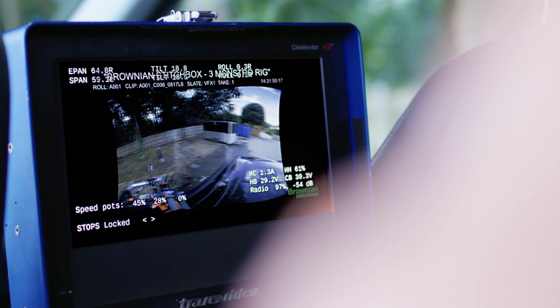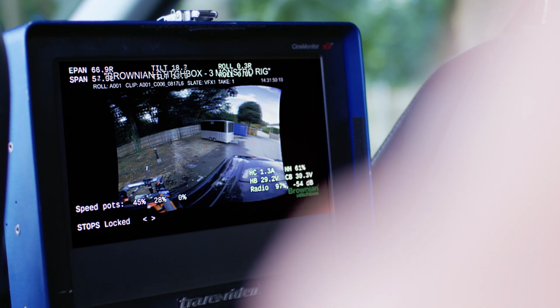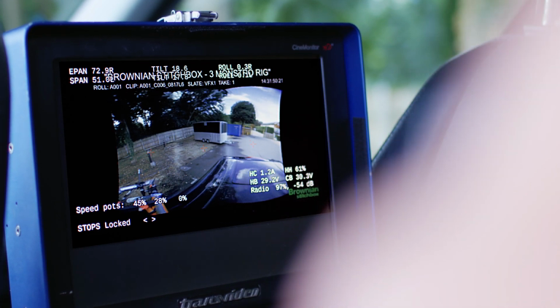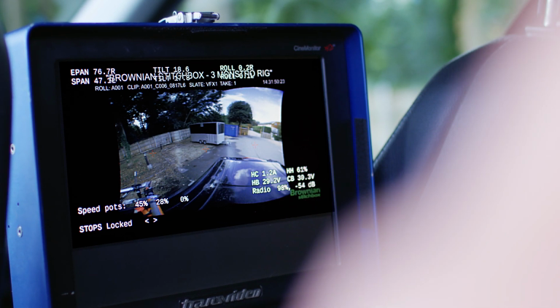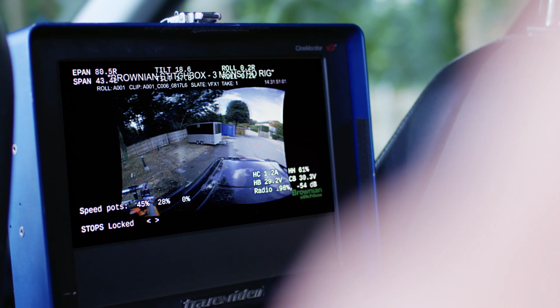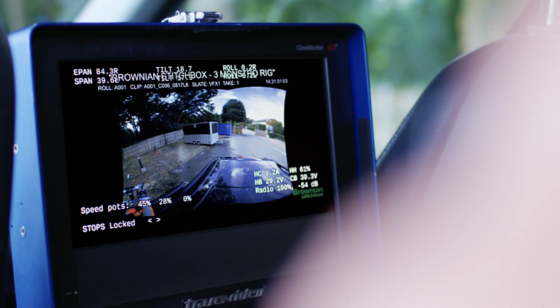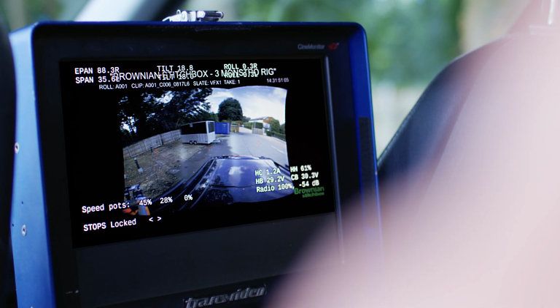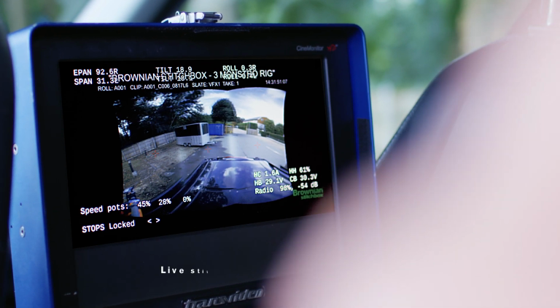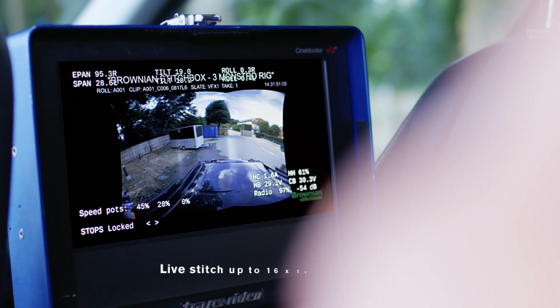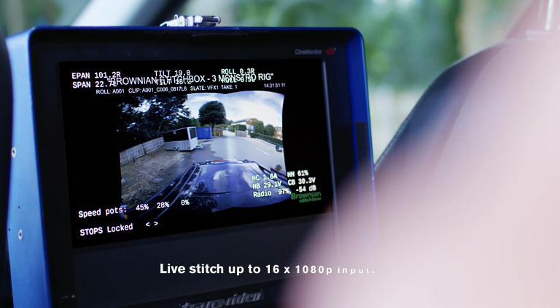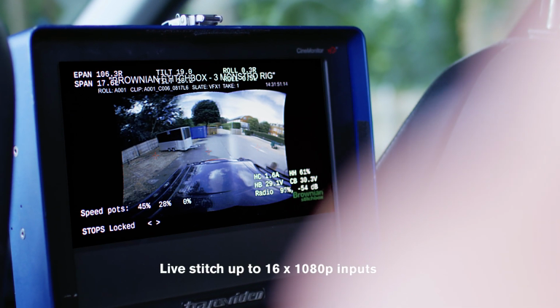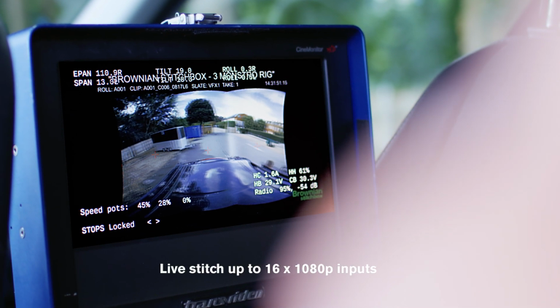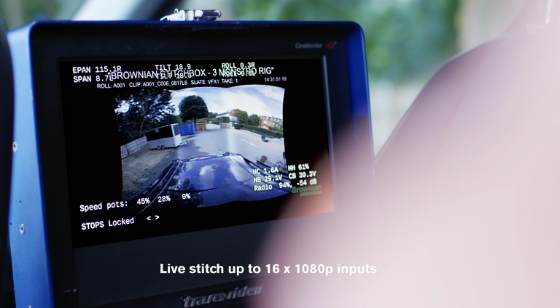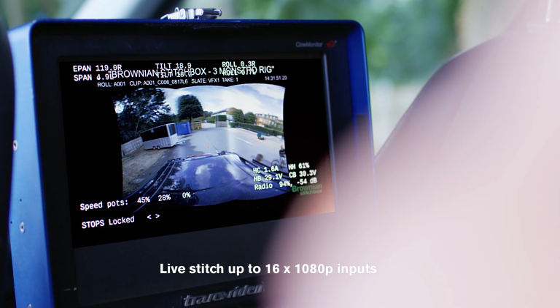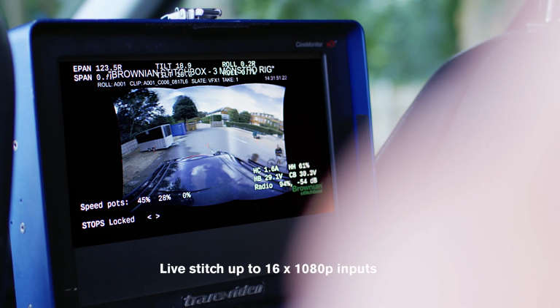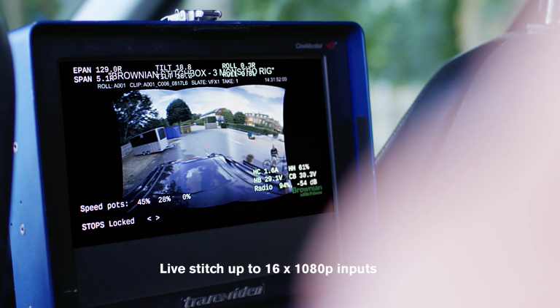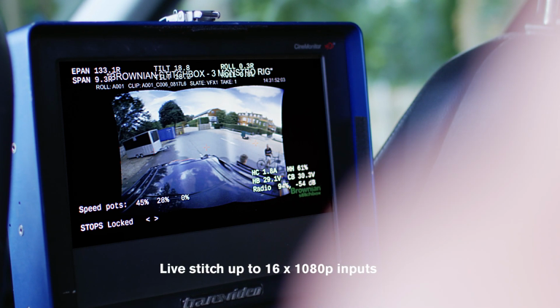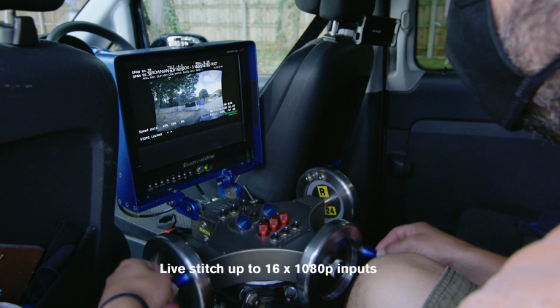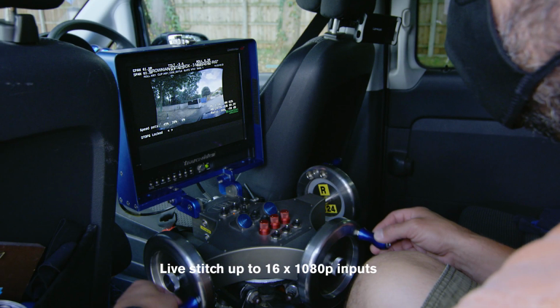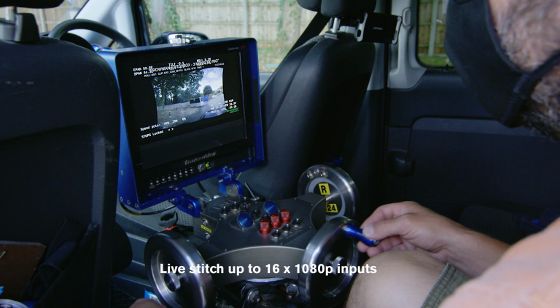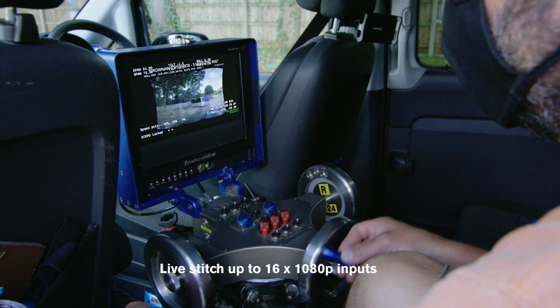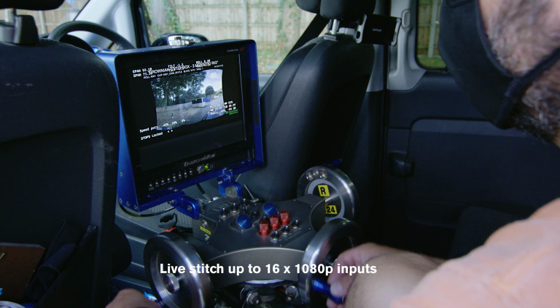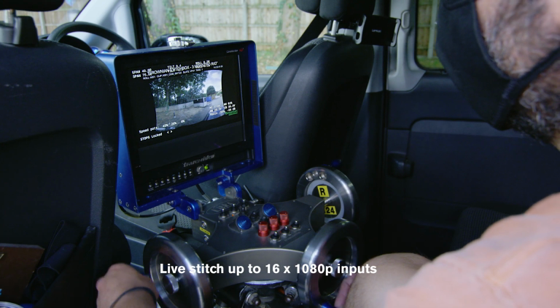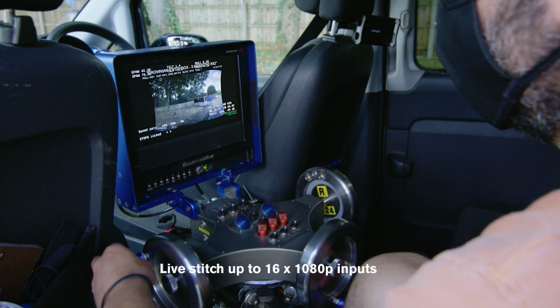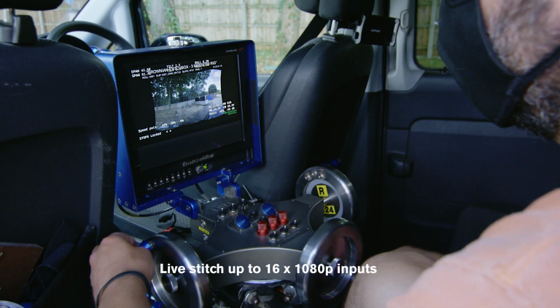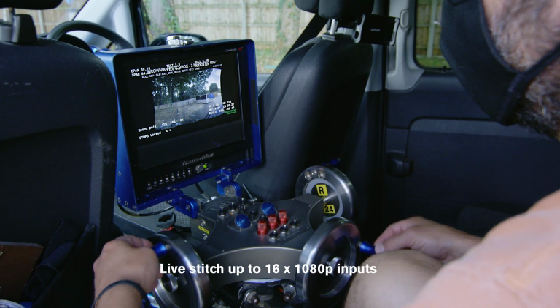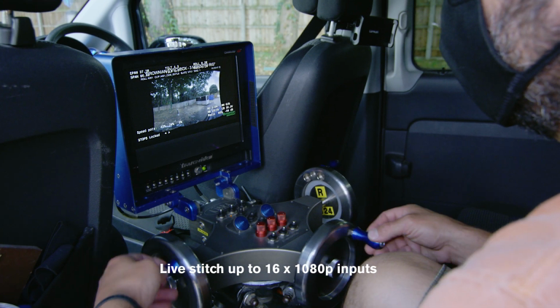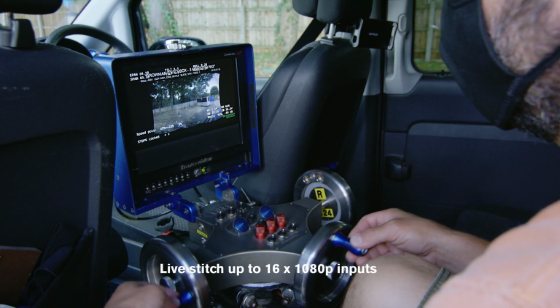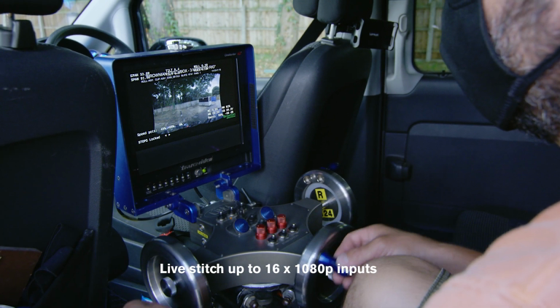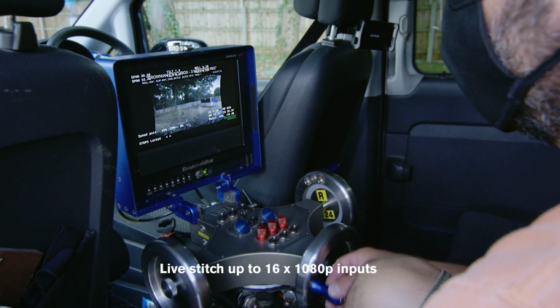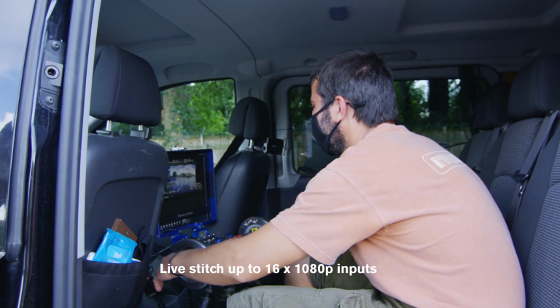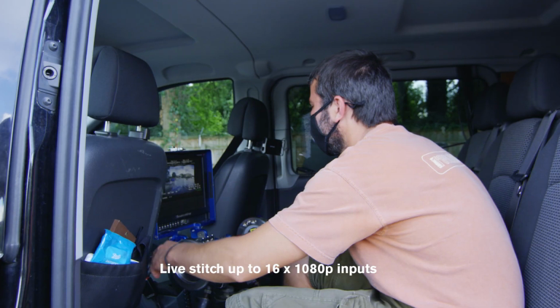So now you've got a single feed showing all cameras in the array as a single sensor with an edge-to-edge frame.